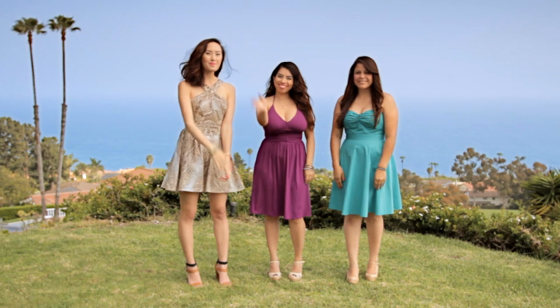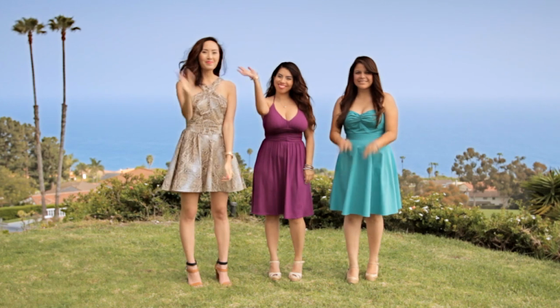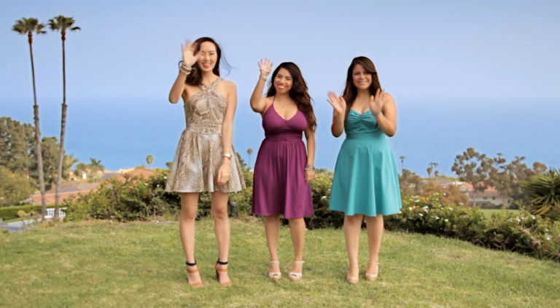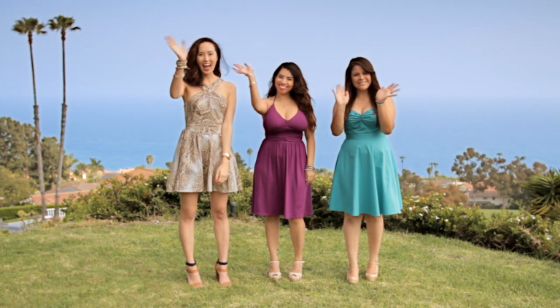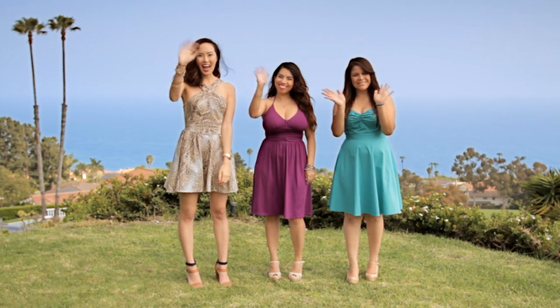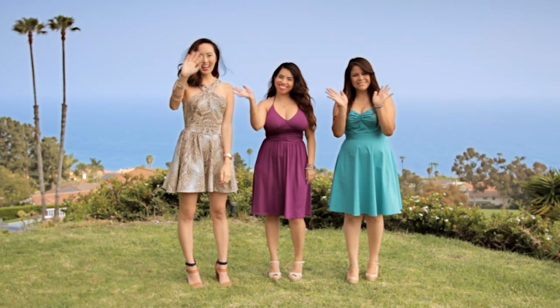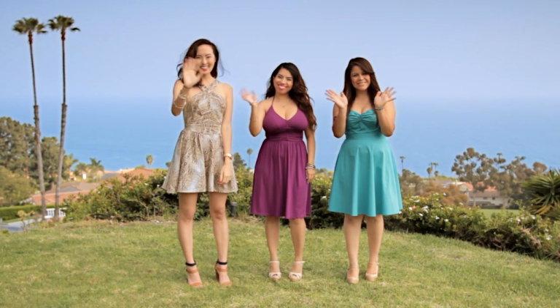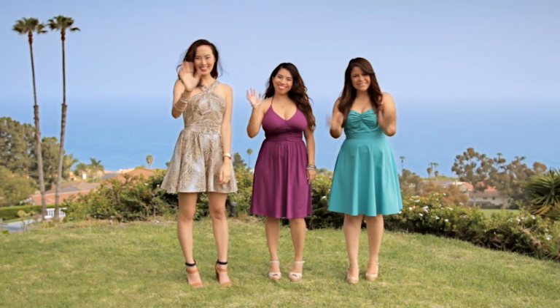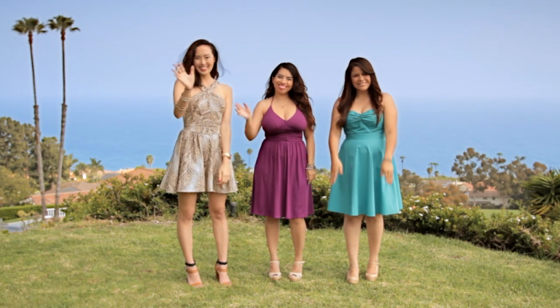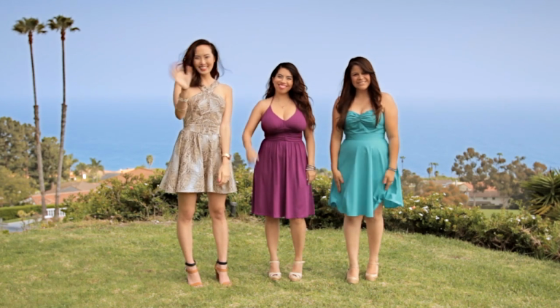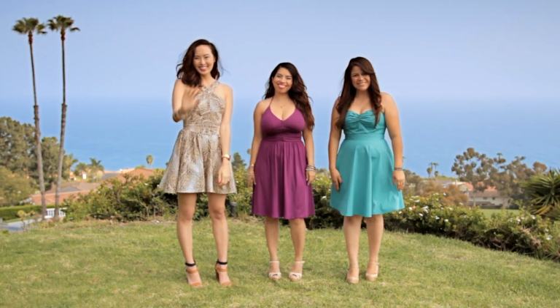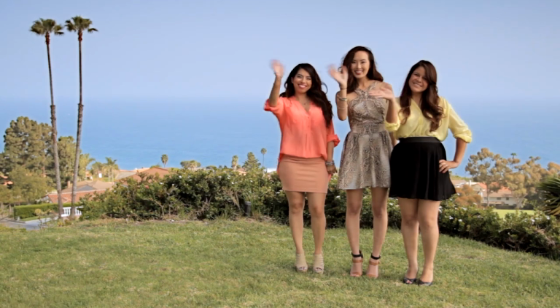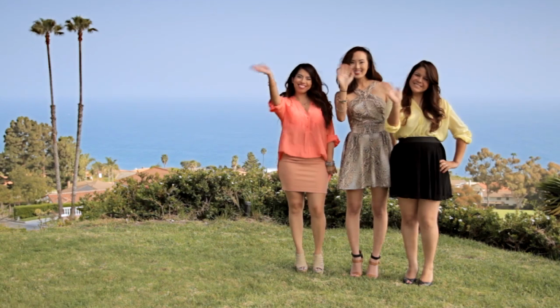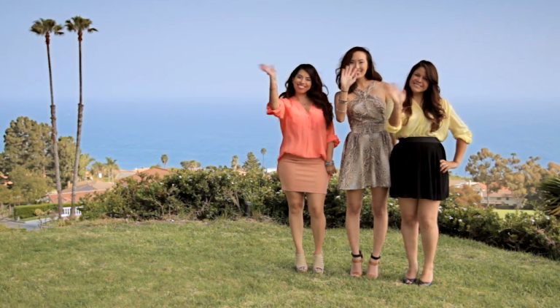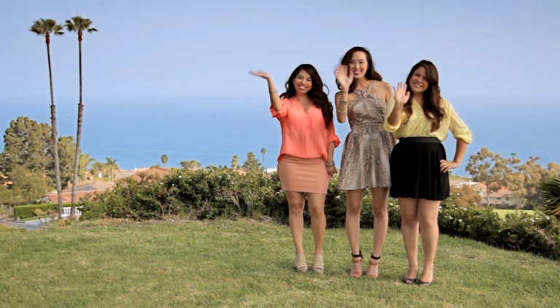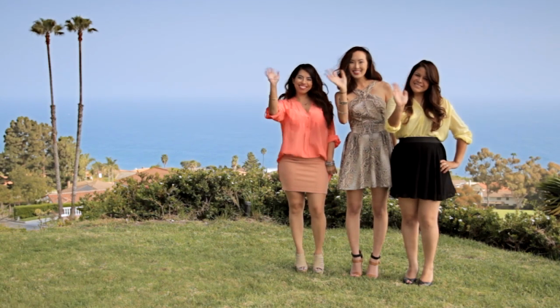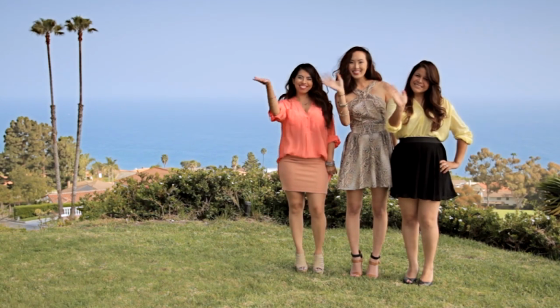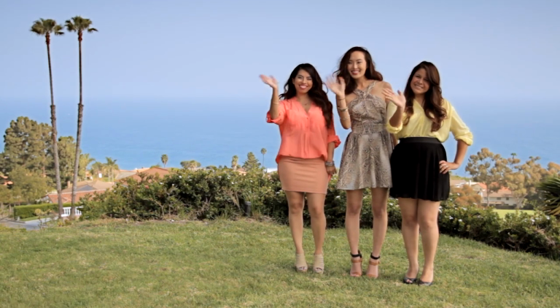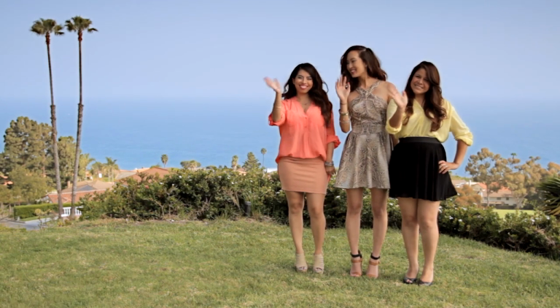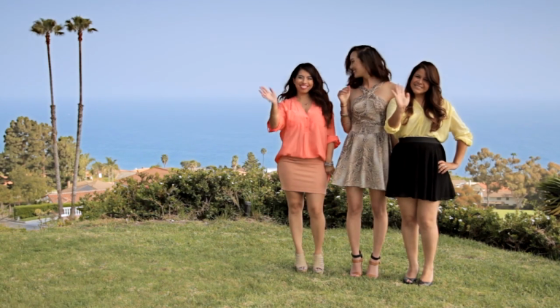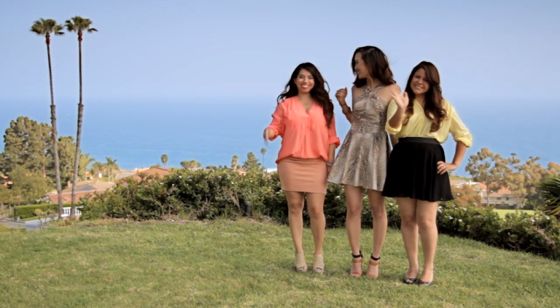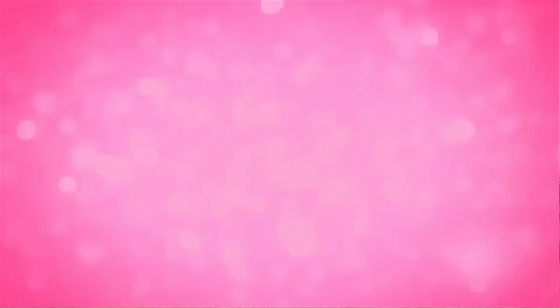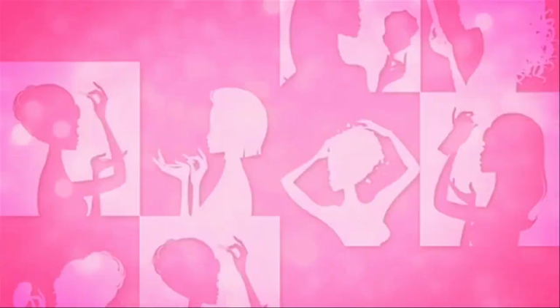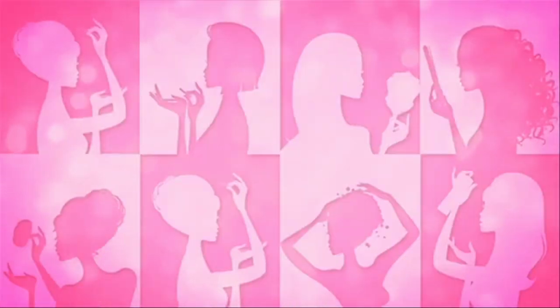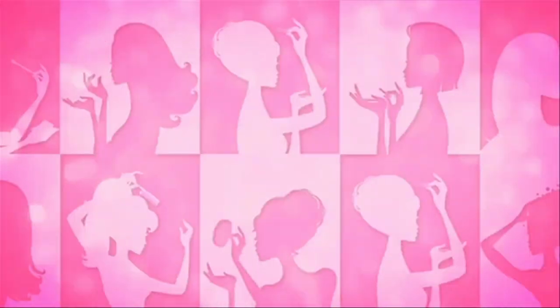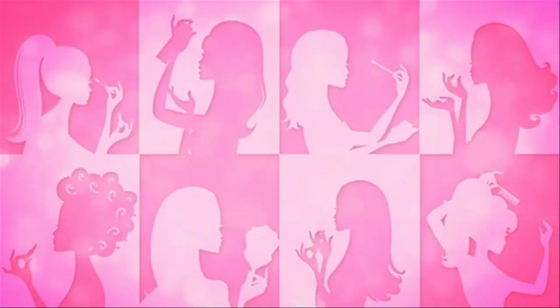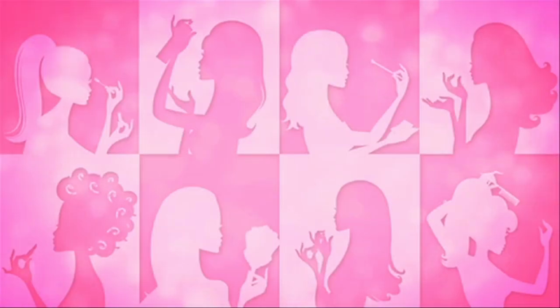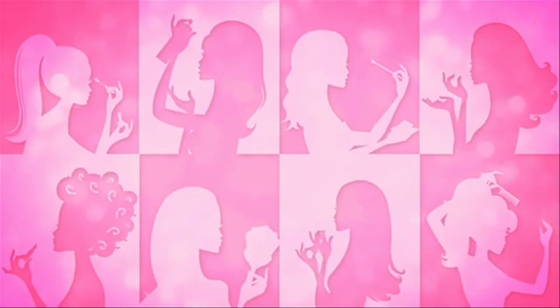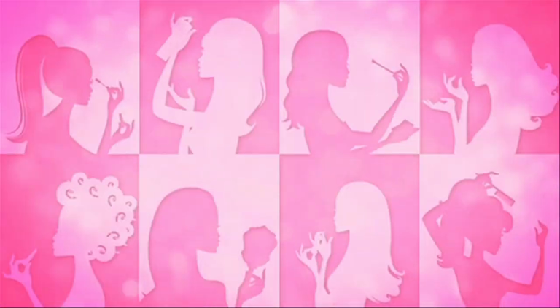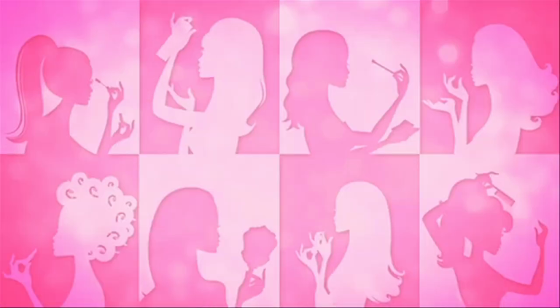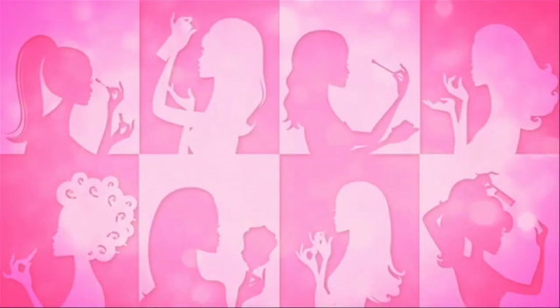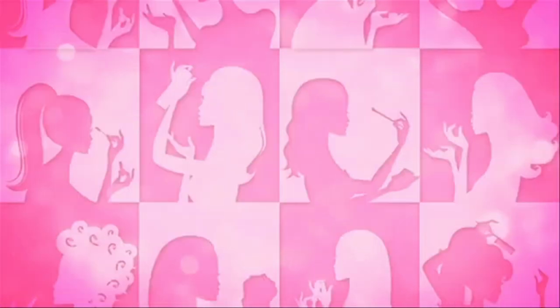Beauty comes in all different shapes and forms. Today, let's talk about embracing and loving your curves.